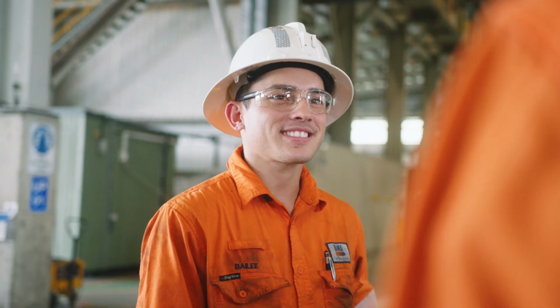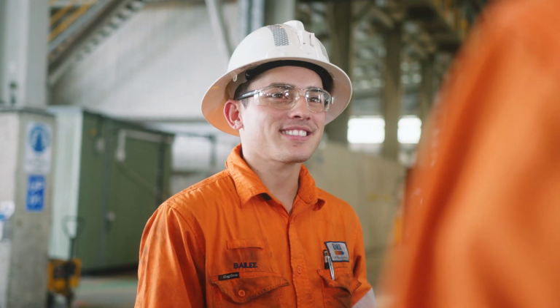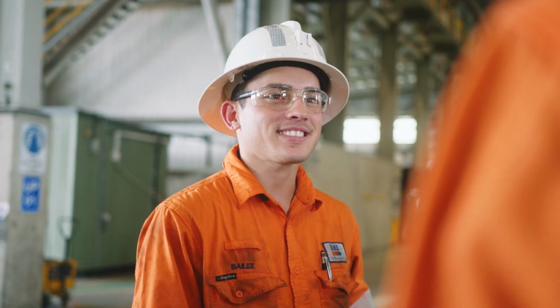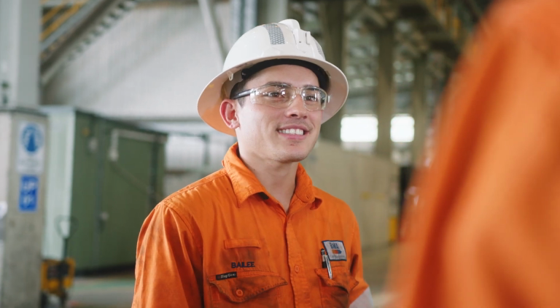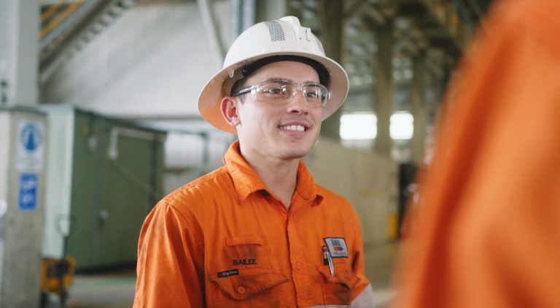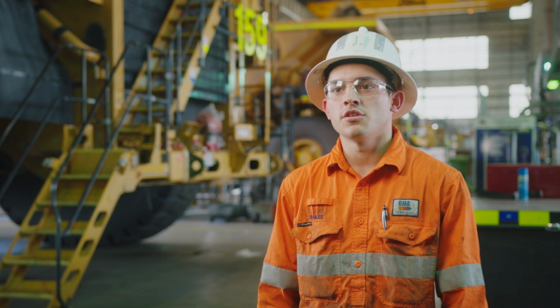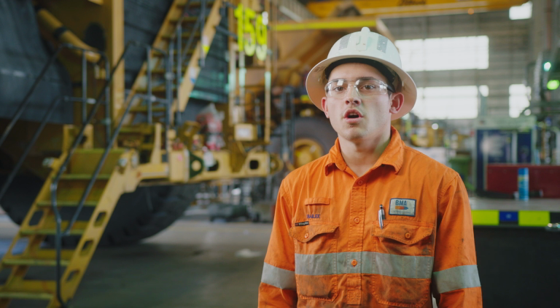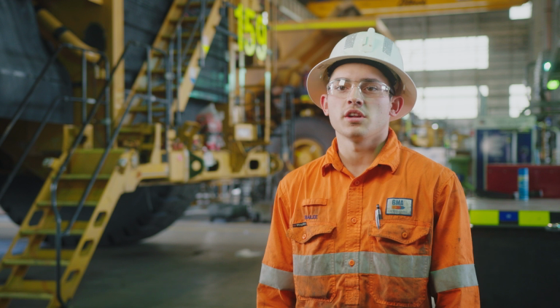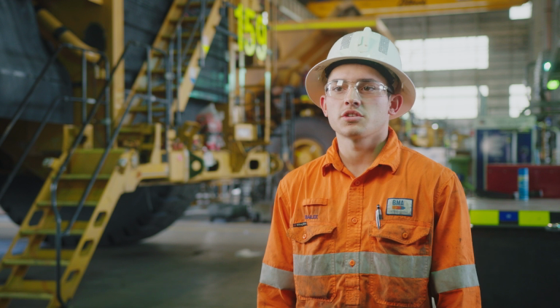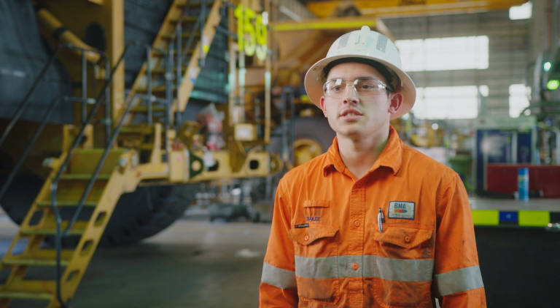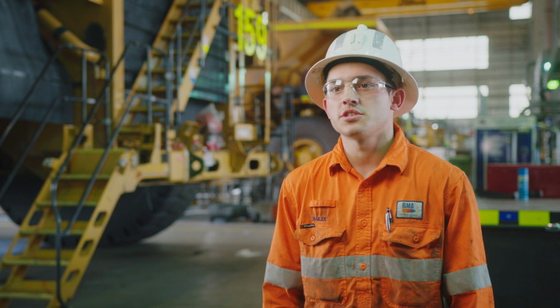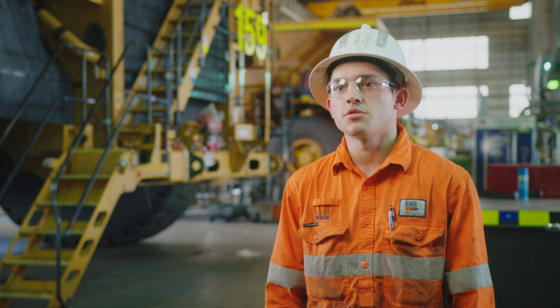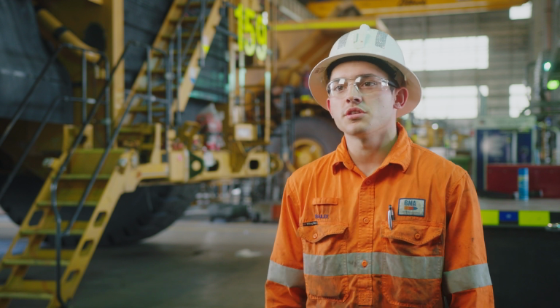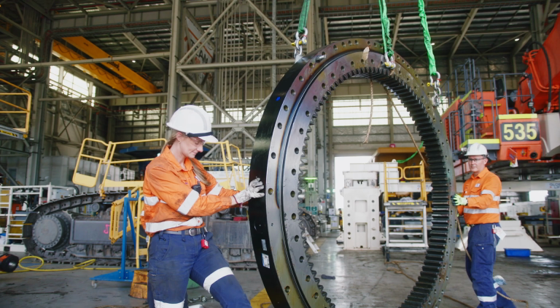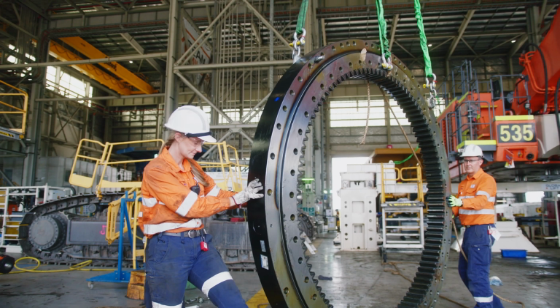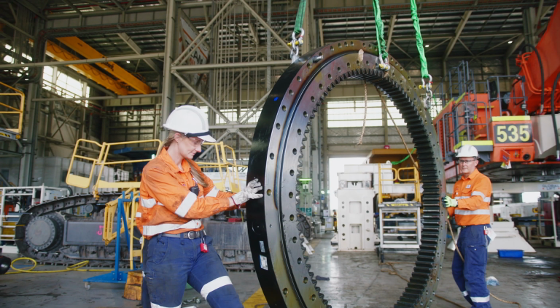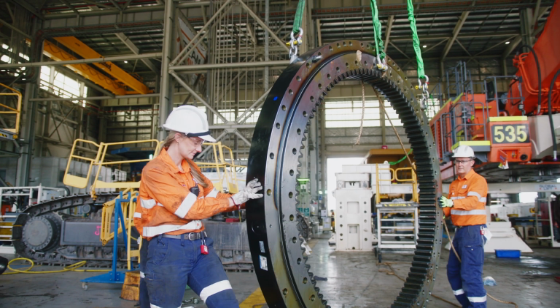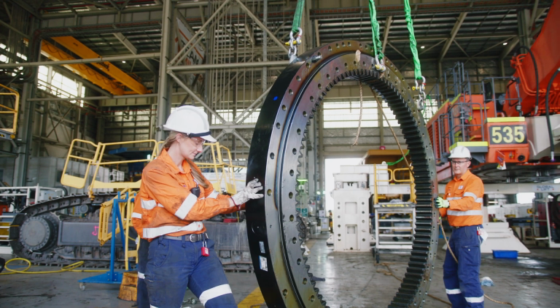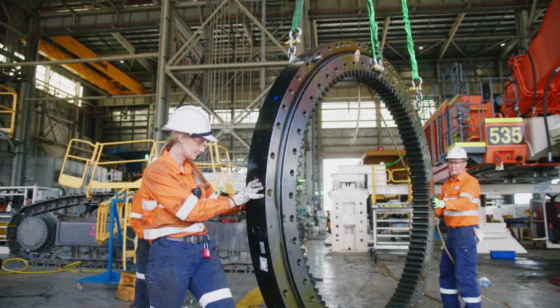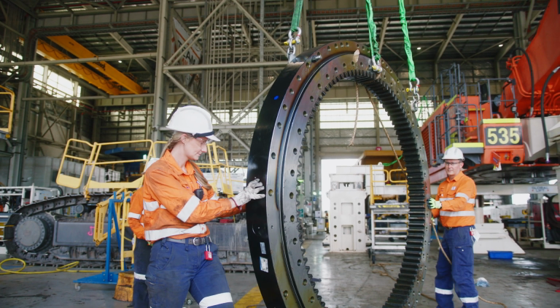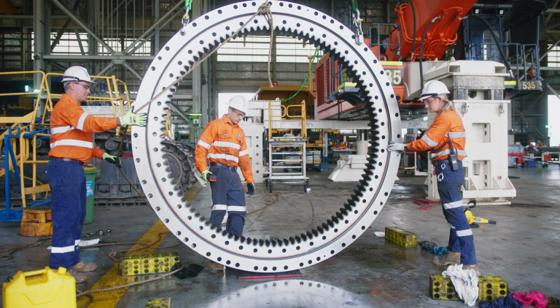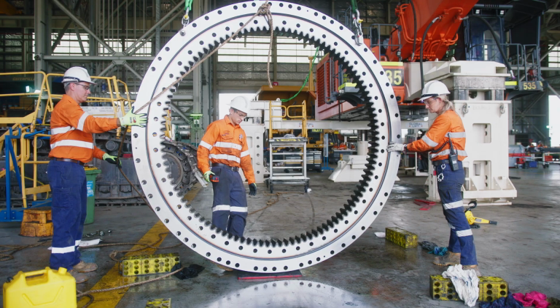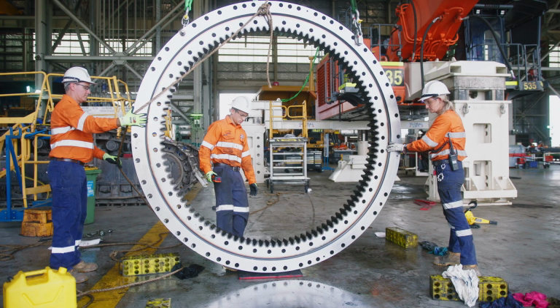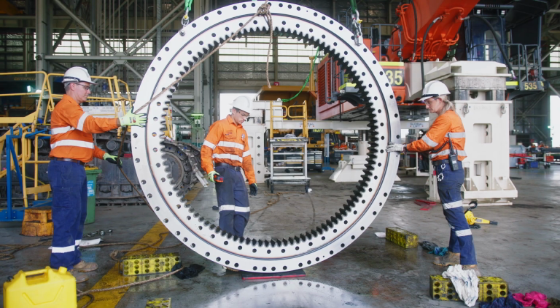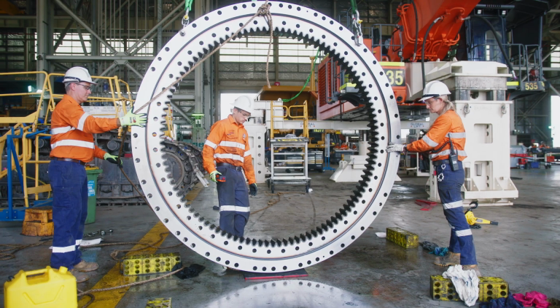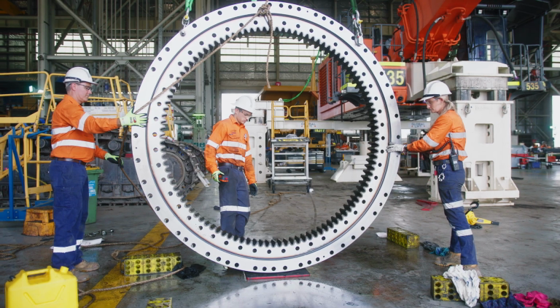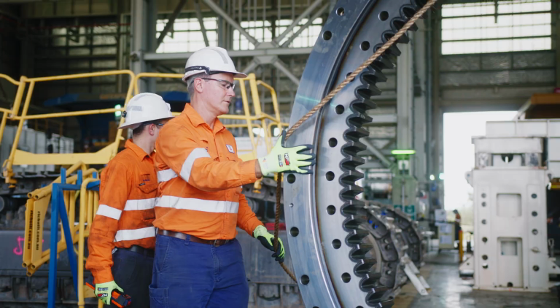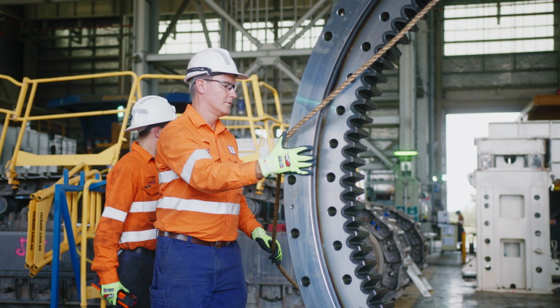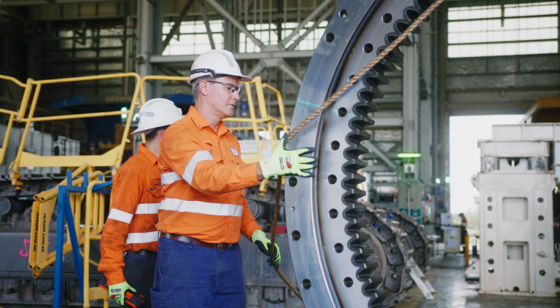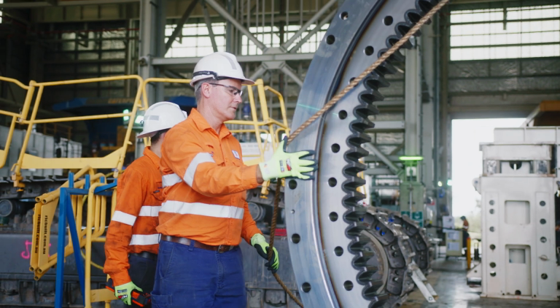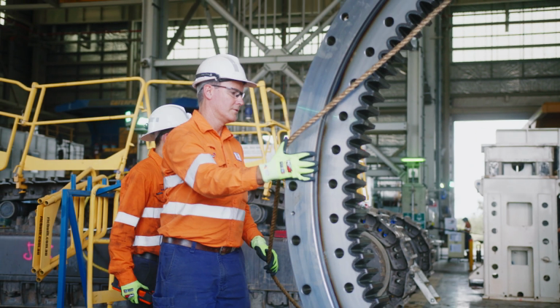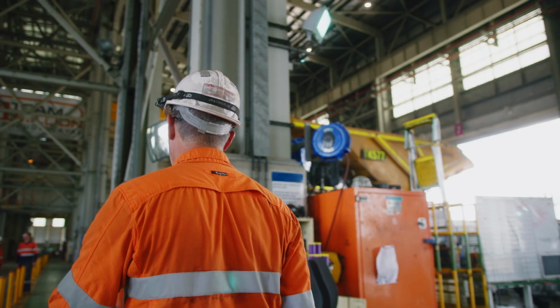I'm a diesel fitter on the hydraulic side, so that's just on all the track type gear, and in the future I'd like to extend my knowledge within Cabell Ridge.